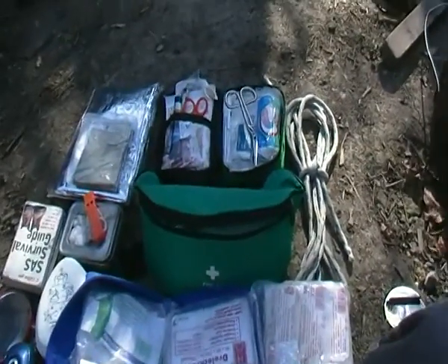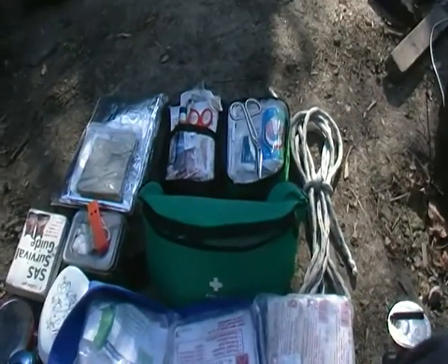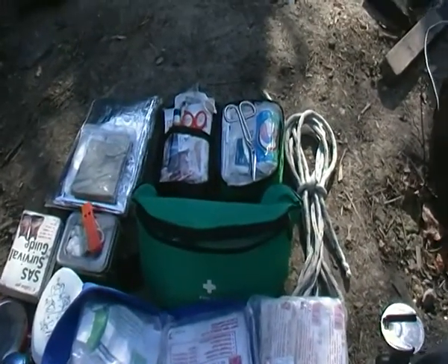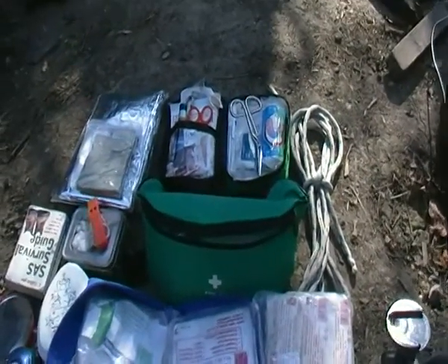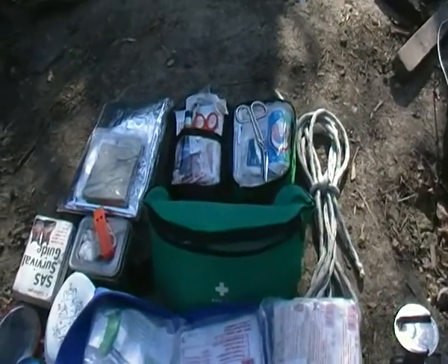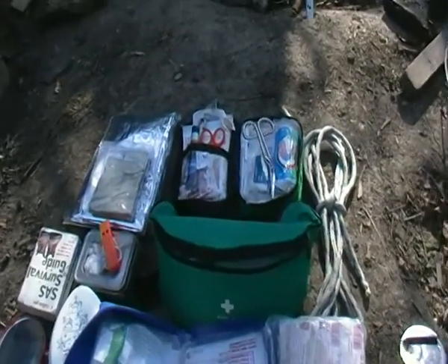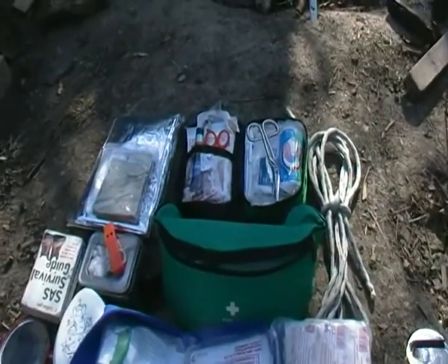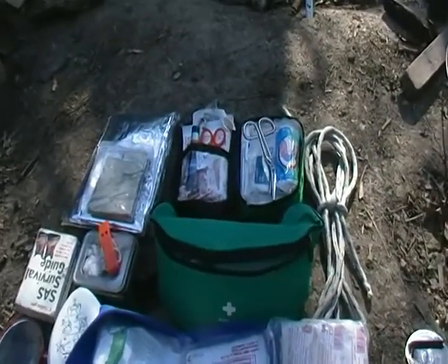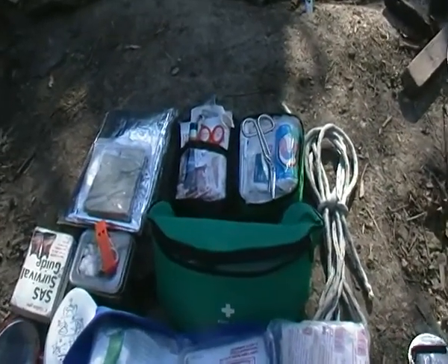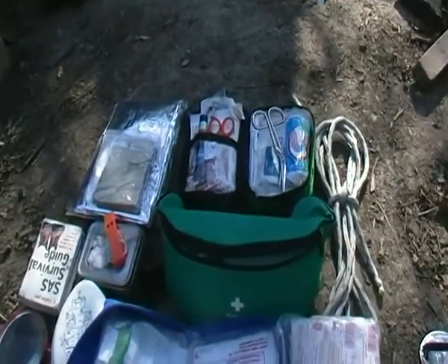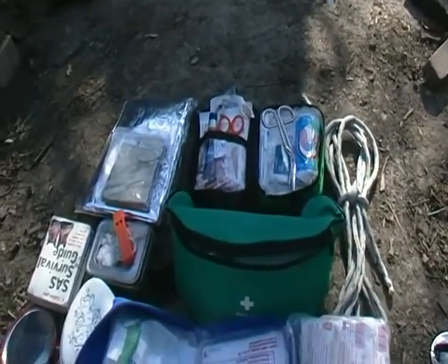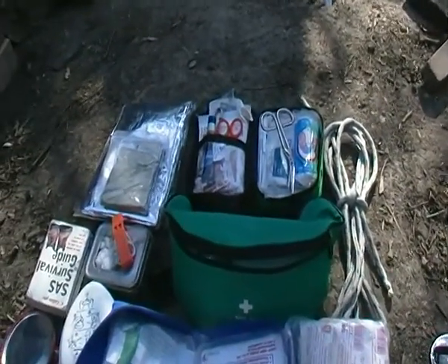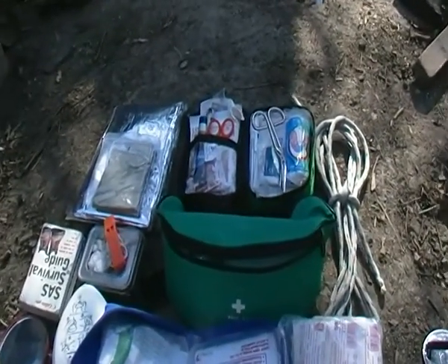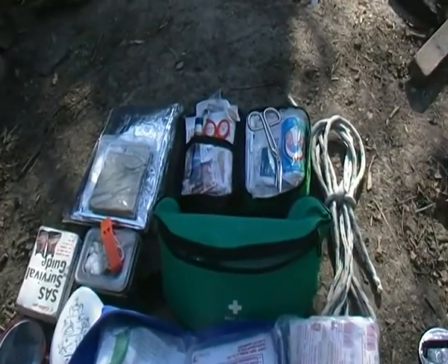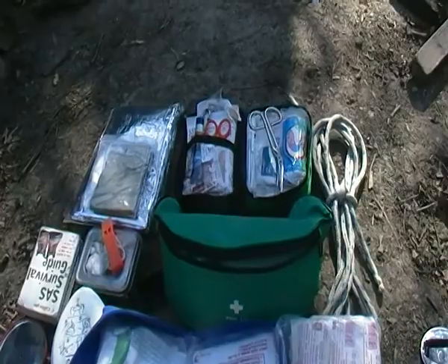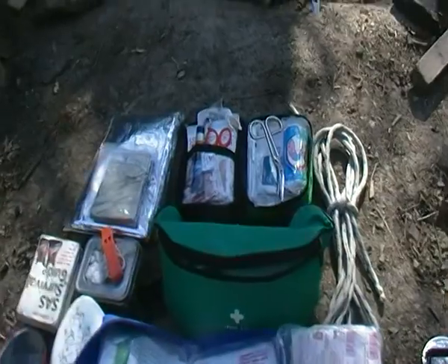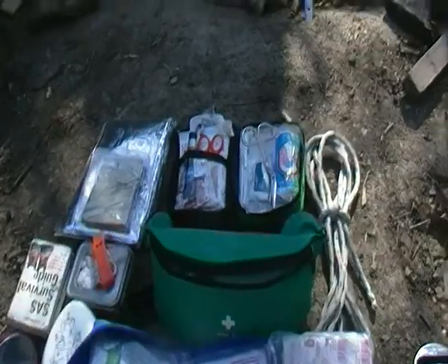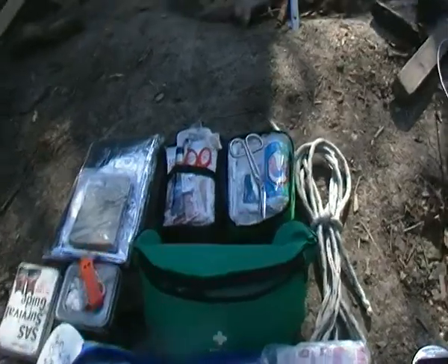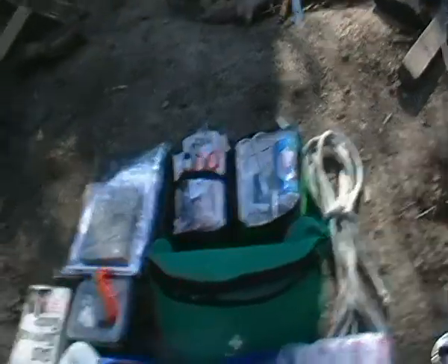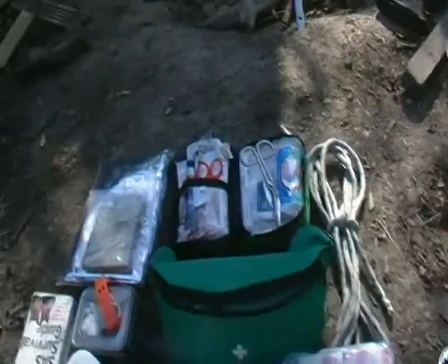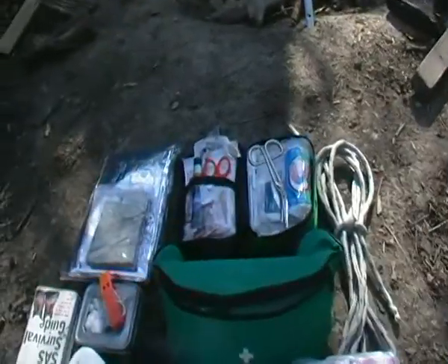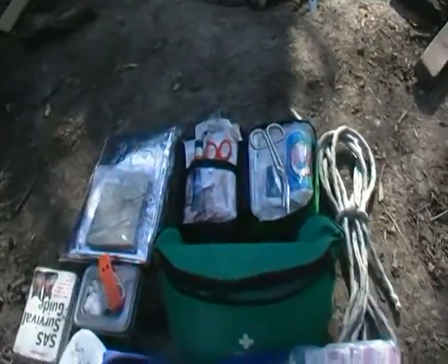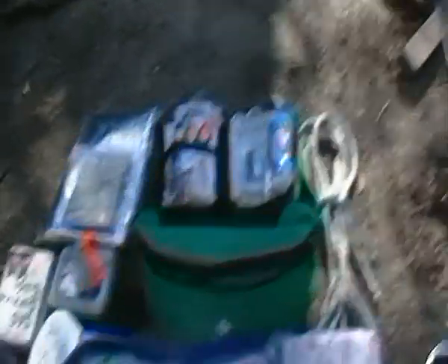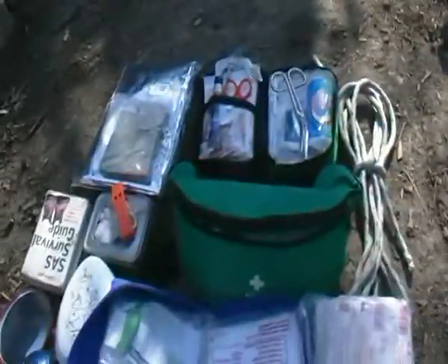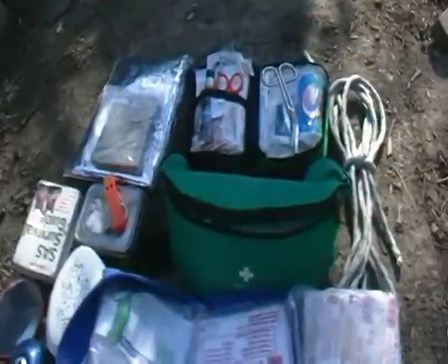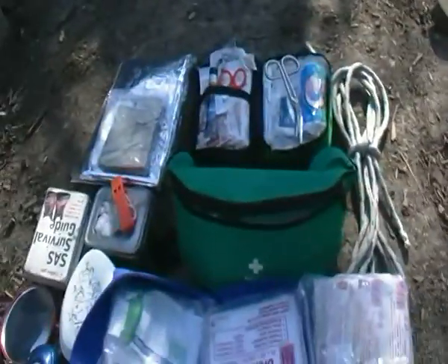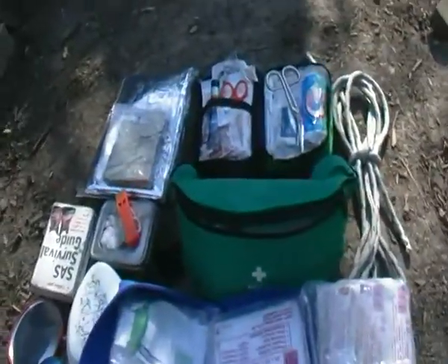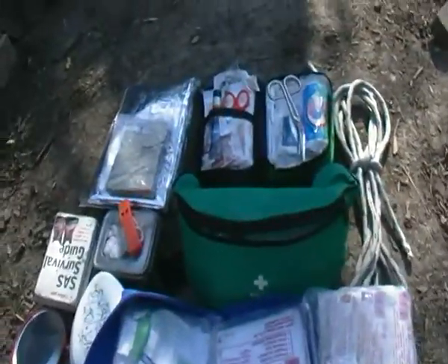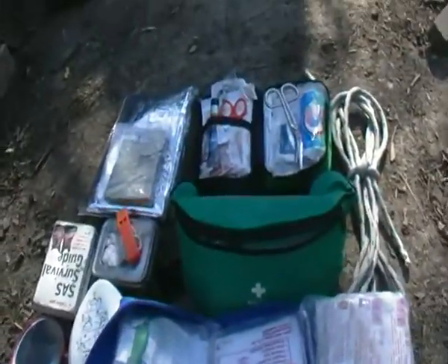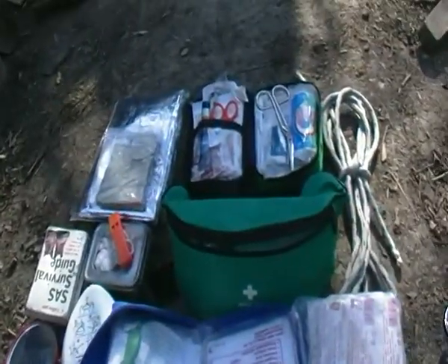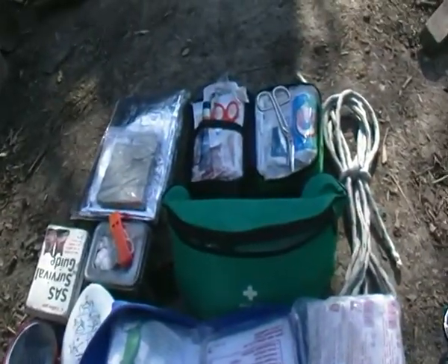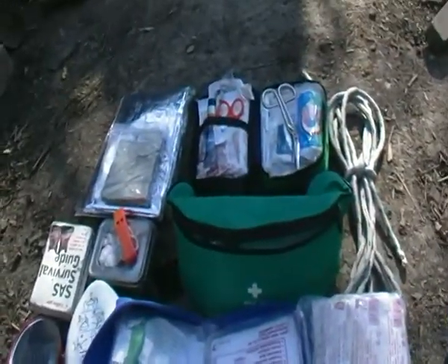Hi guys, it's me Wild Adventure 100 and I'm just going to take you through my first aid kit and emergency kit review.